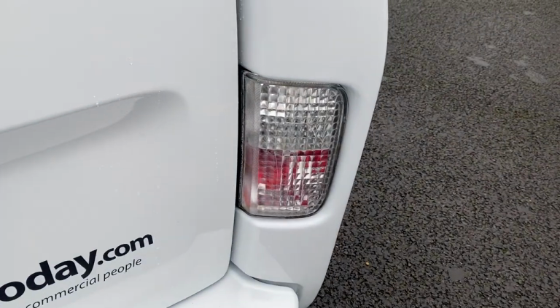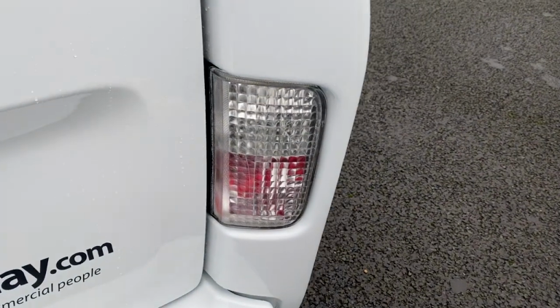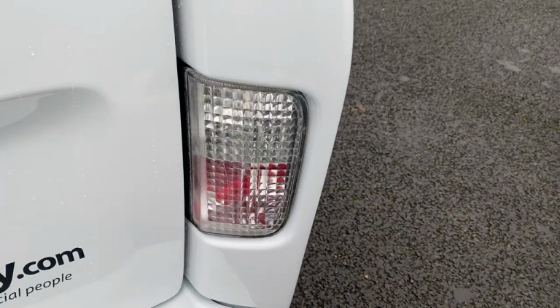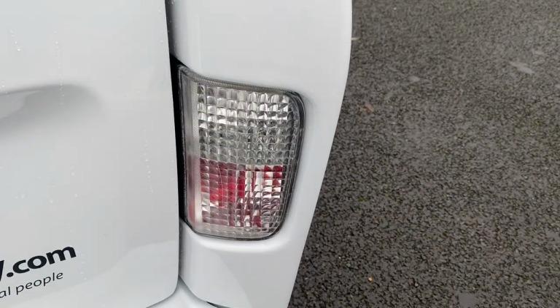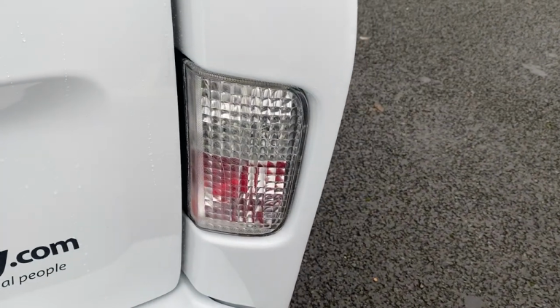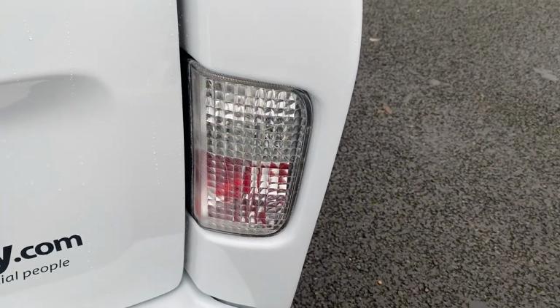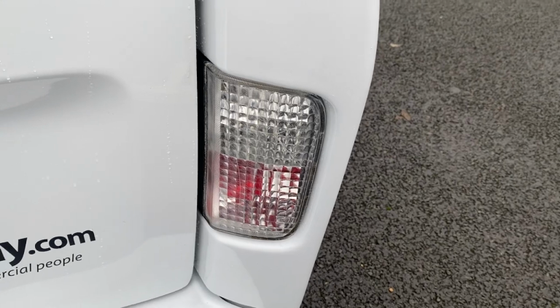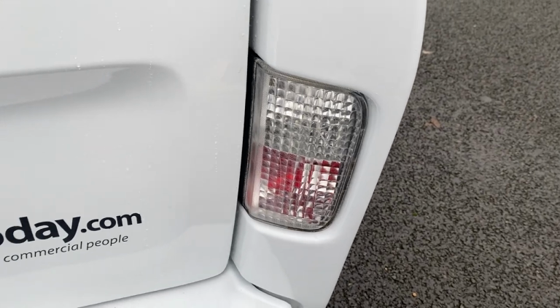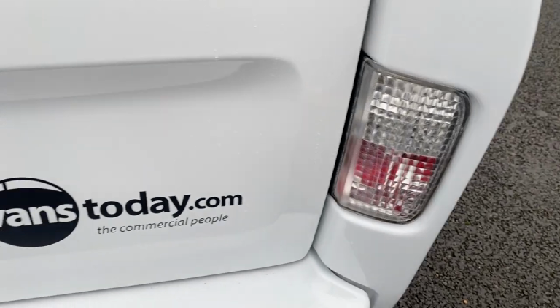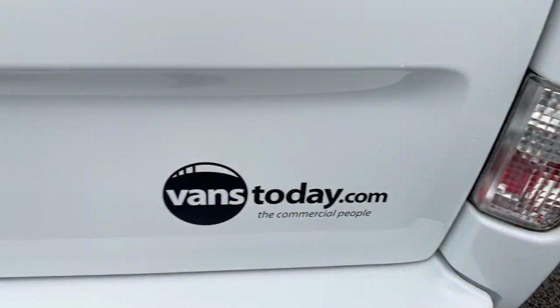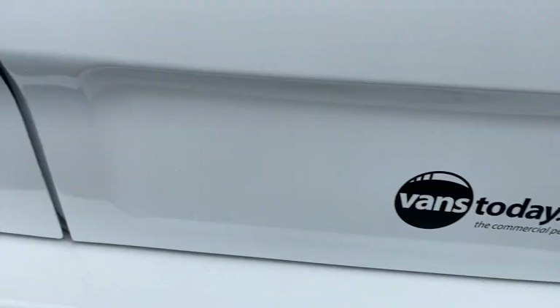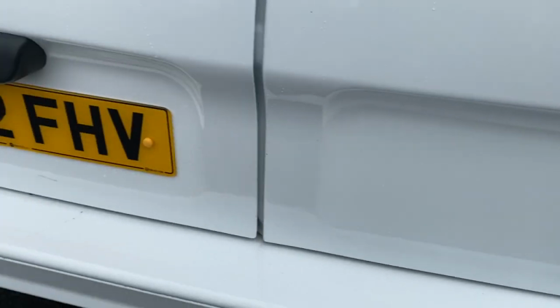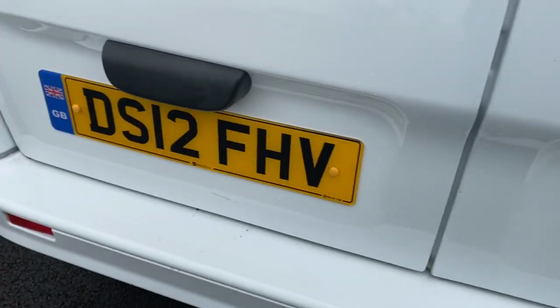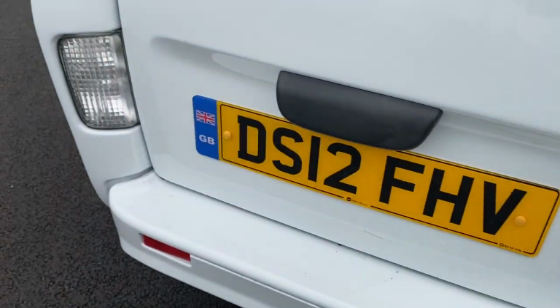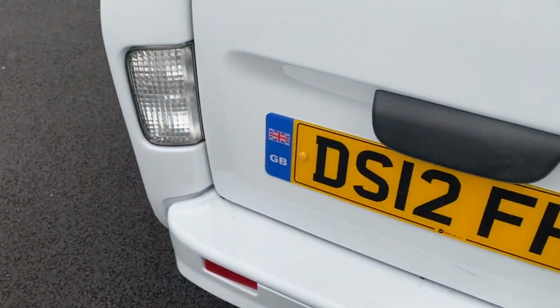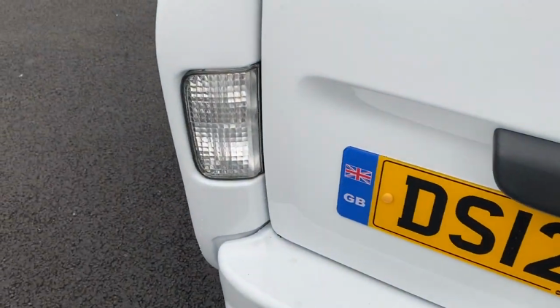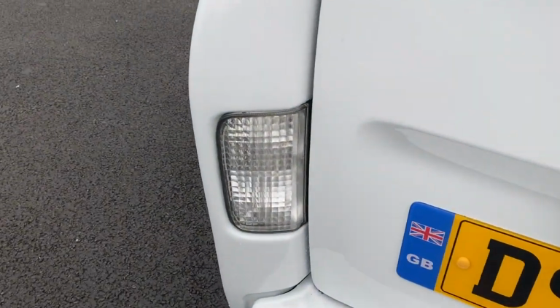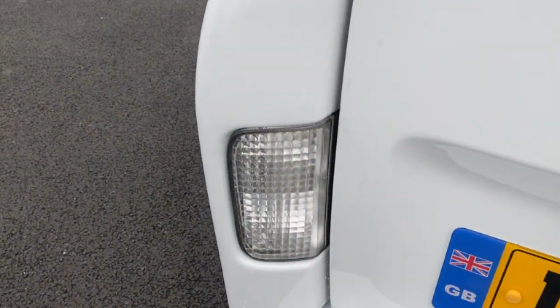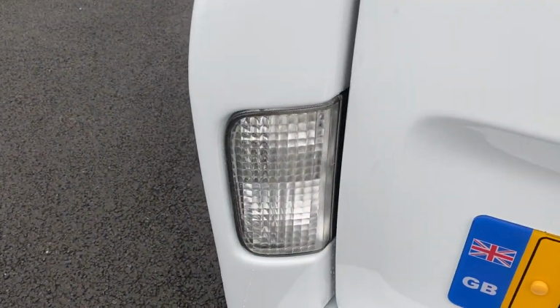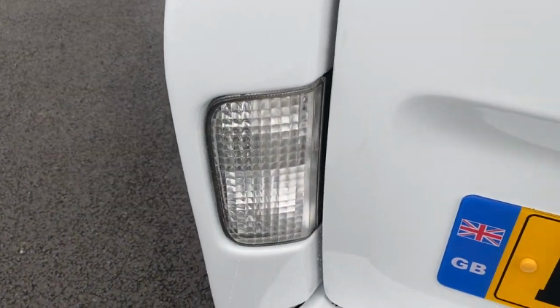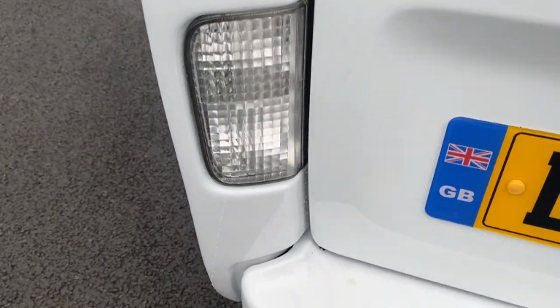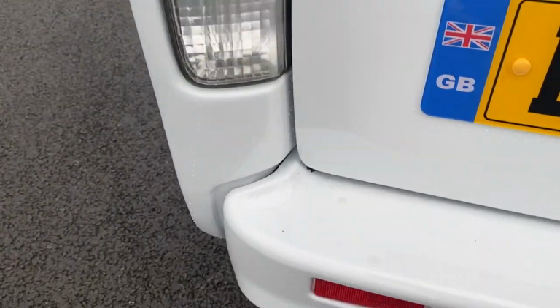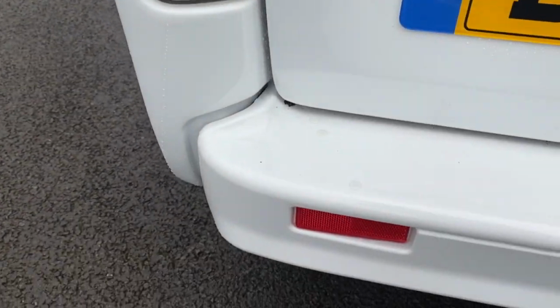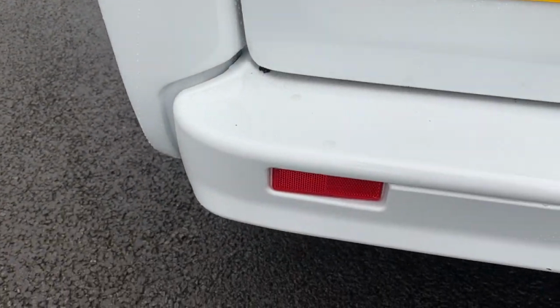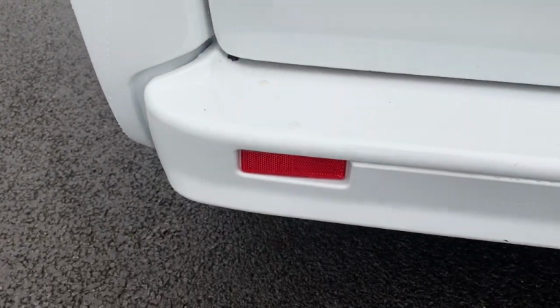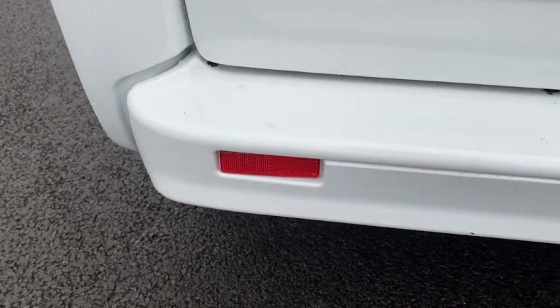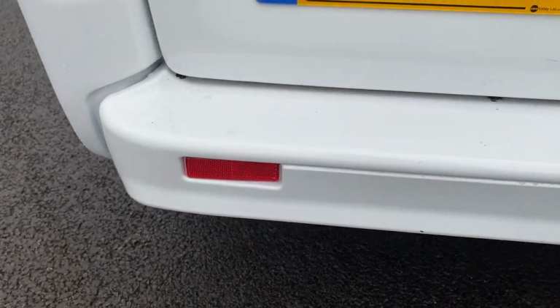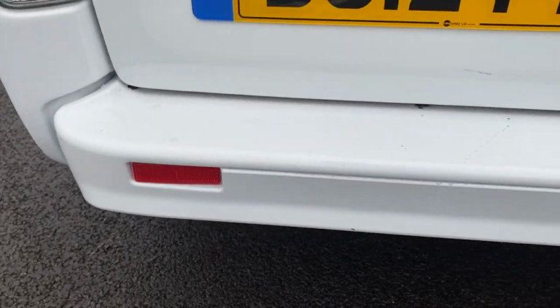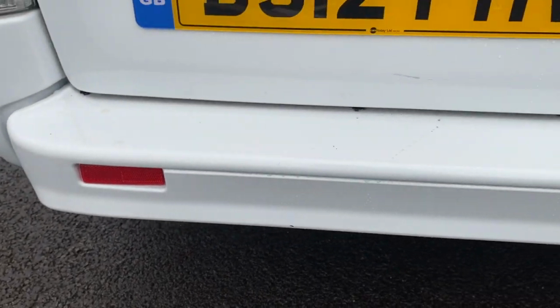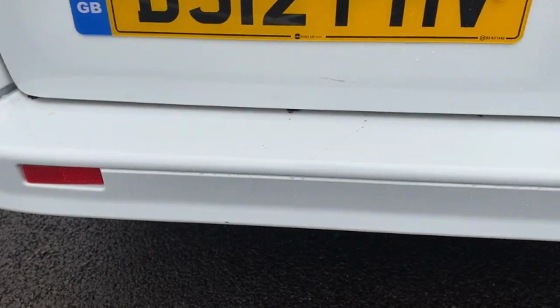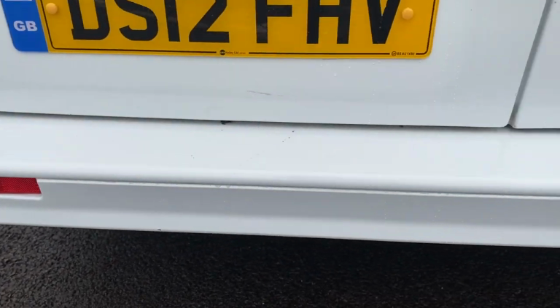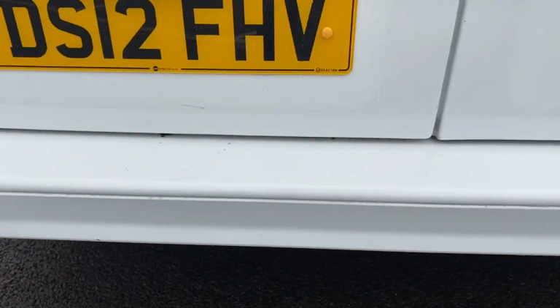Reverse lights — all good. Reflectors — all good.